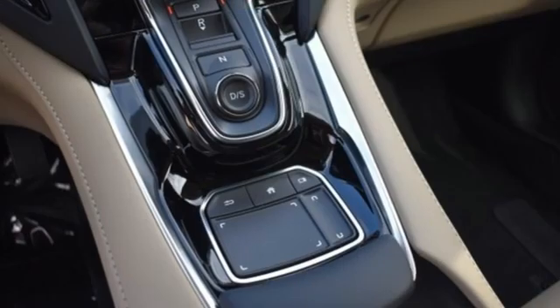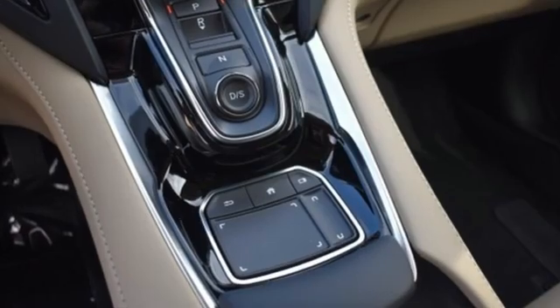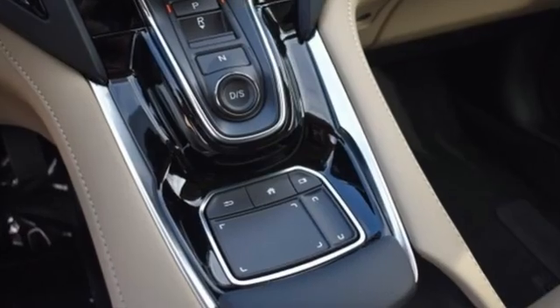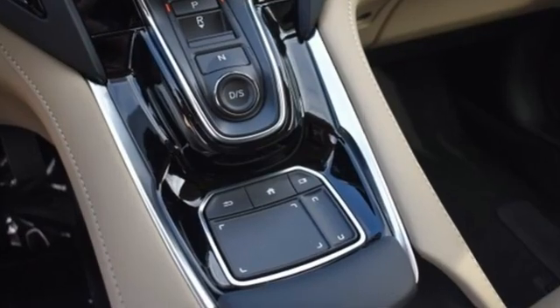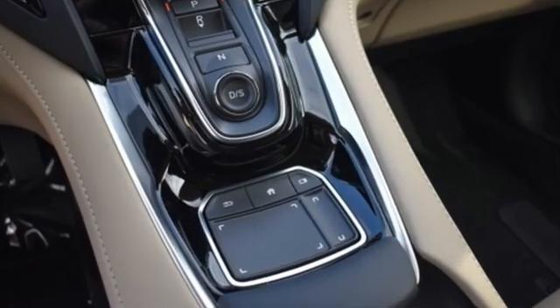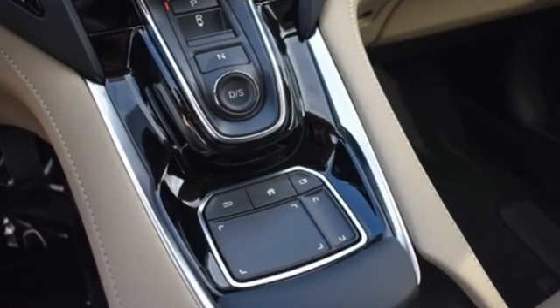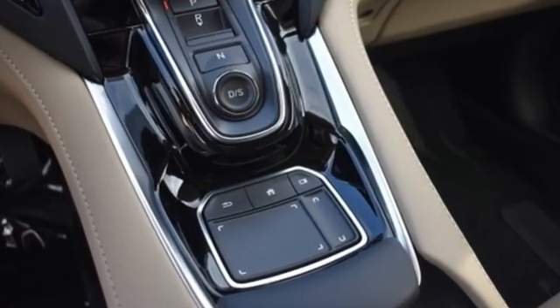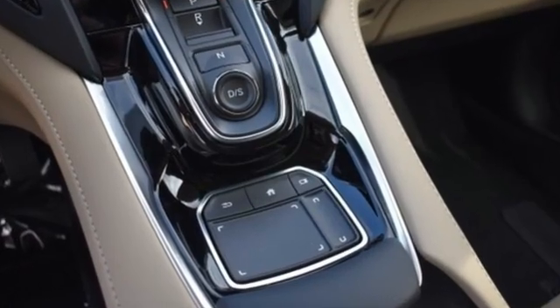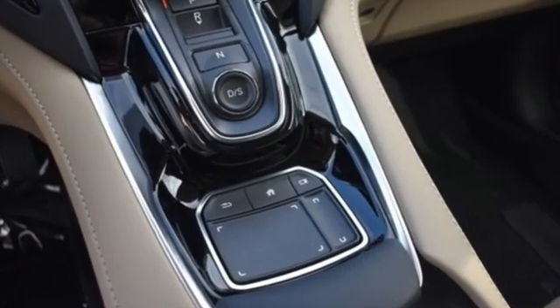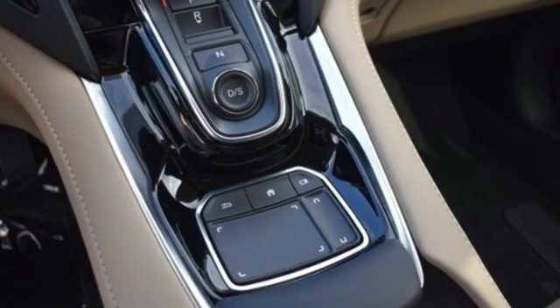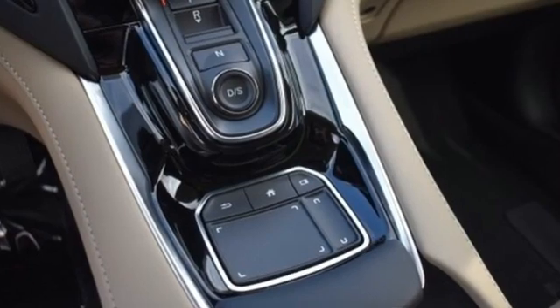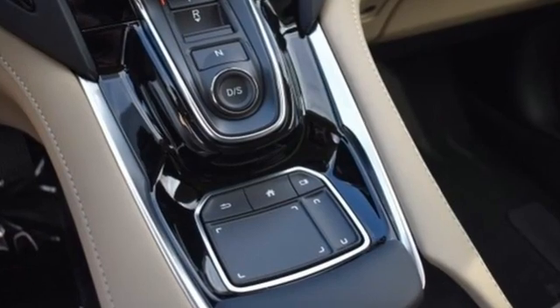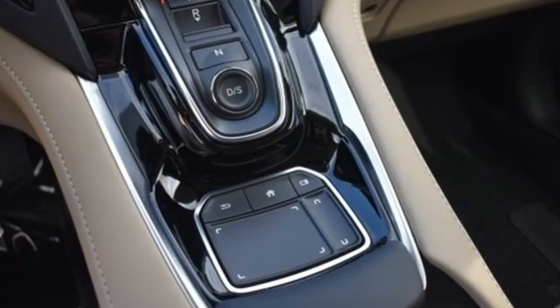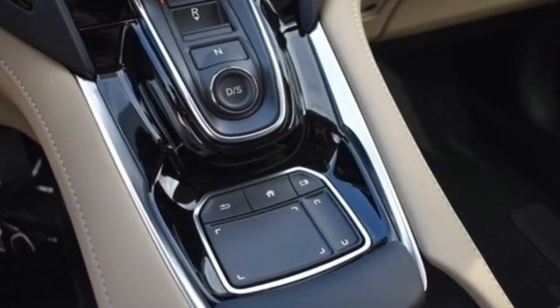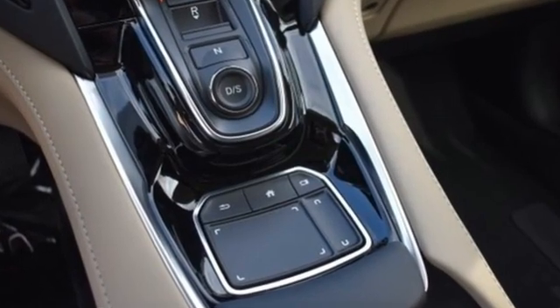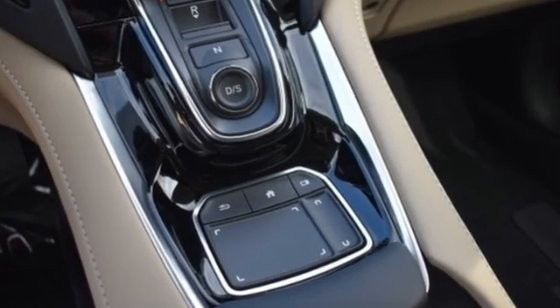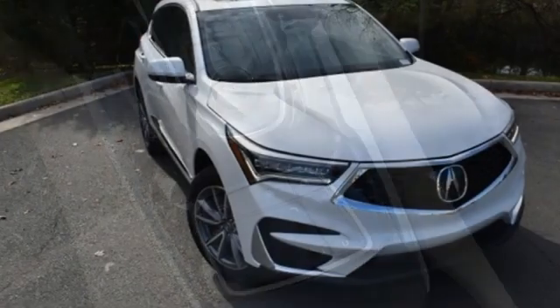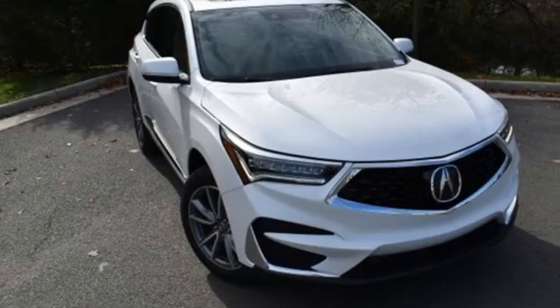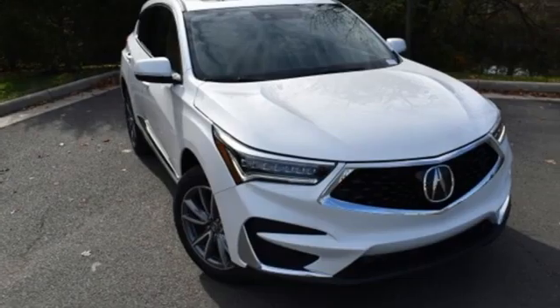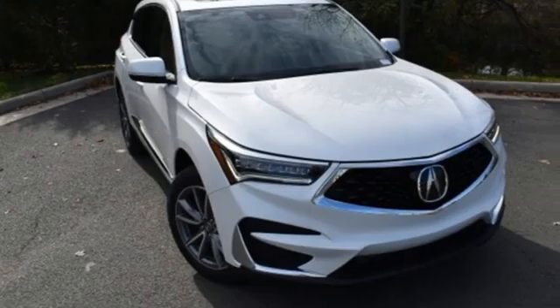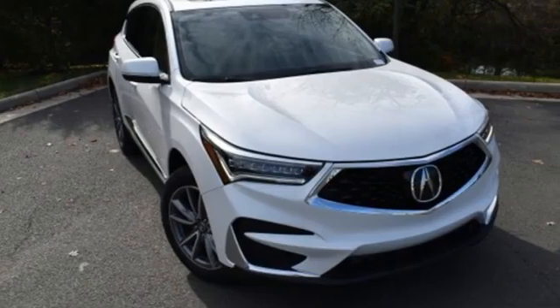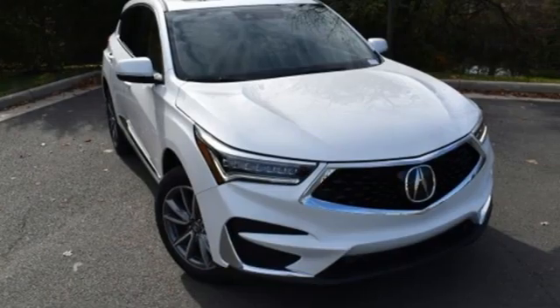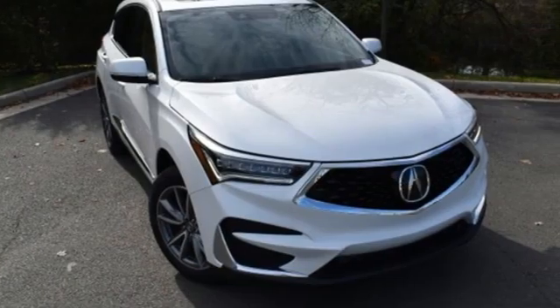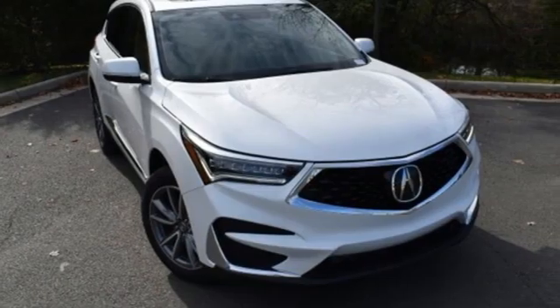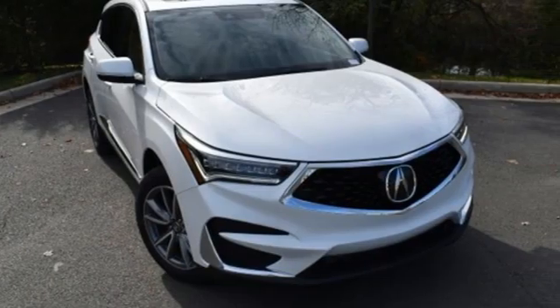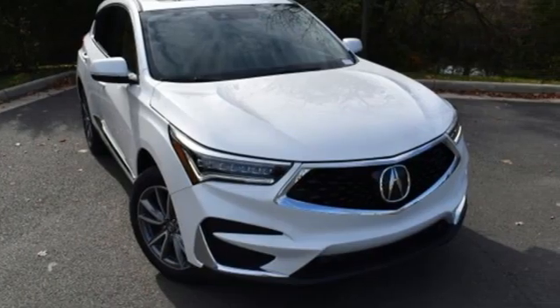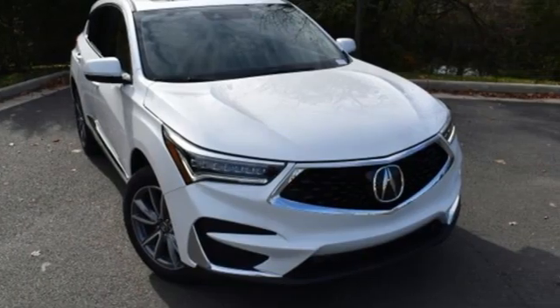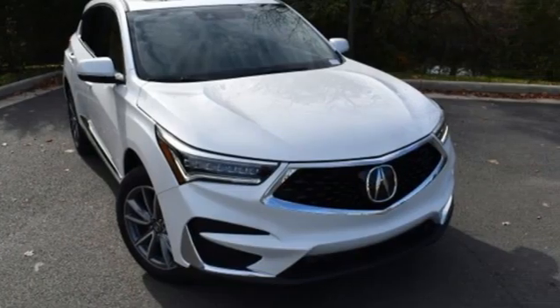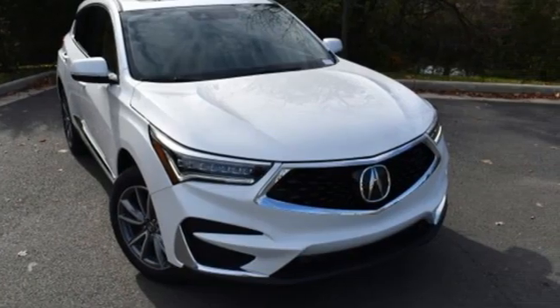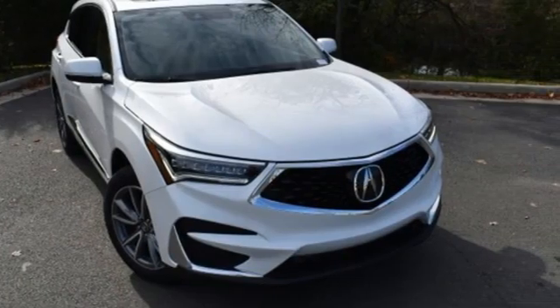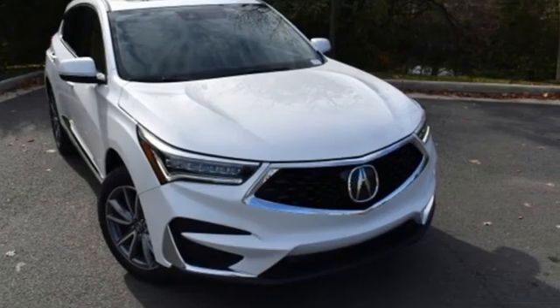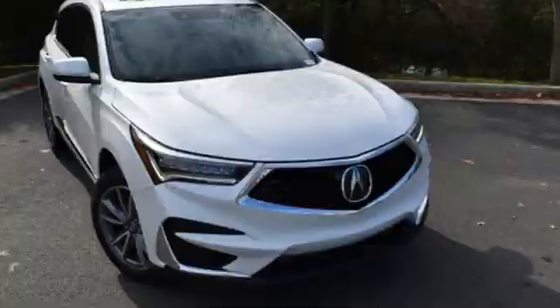Acura believes if there's a better way, take it. Someone's going to drive this fantastic vehicle off the lot. Should be you. Test drive it today.